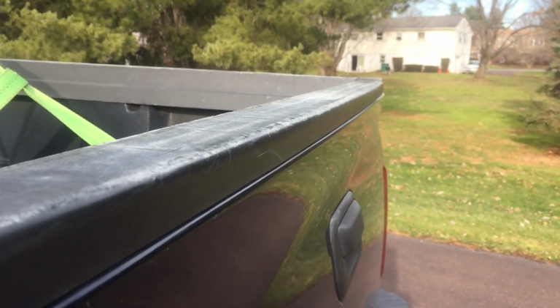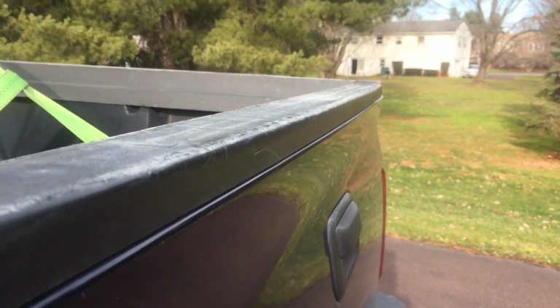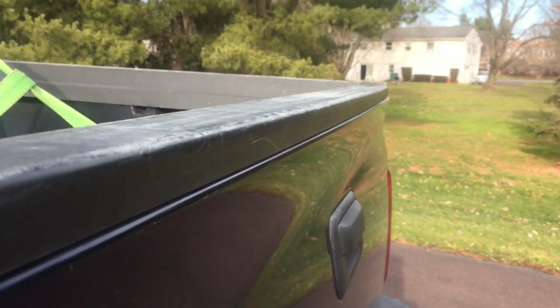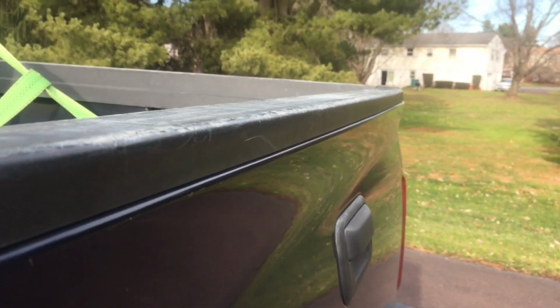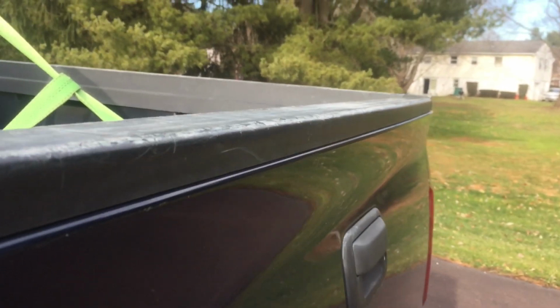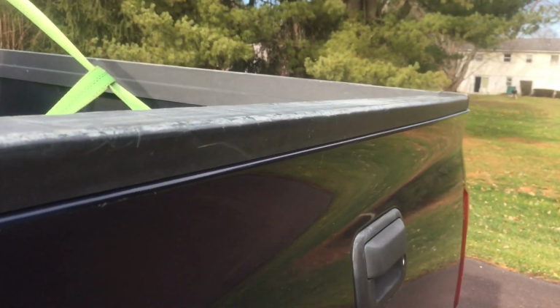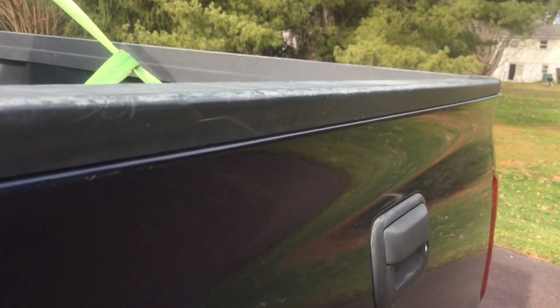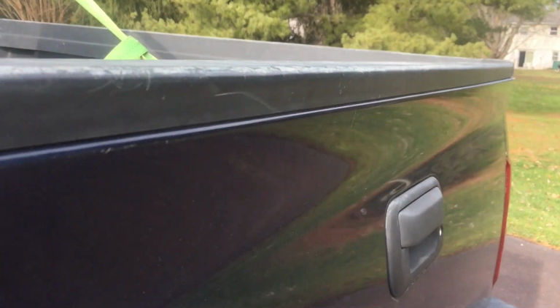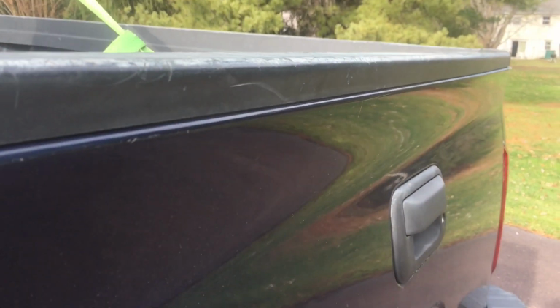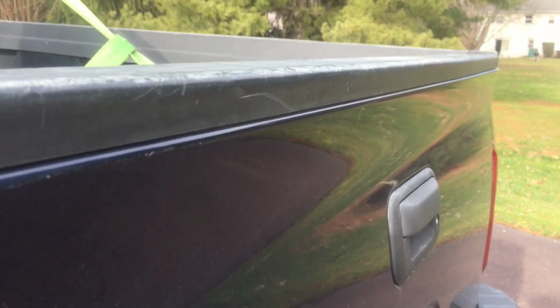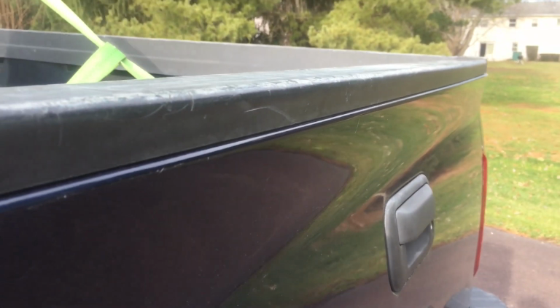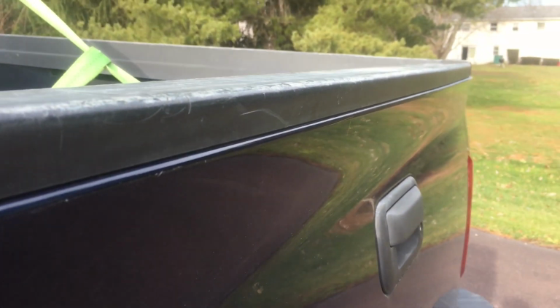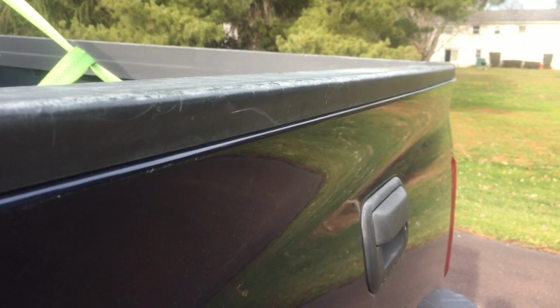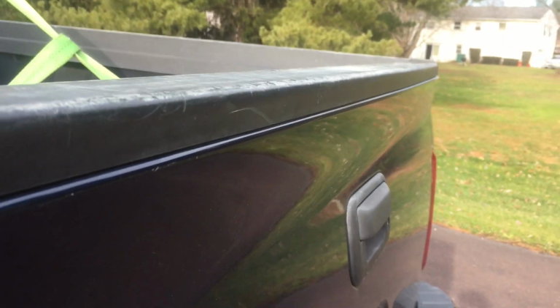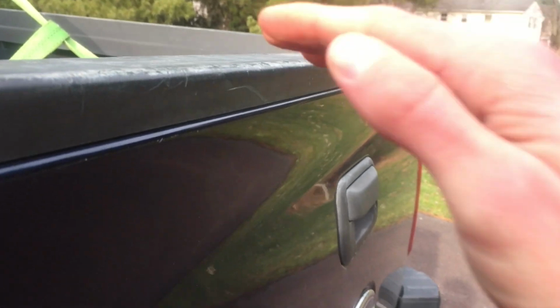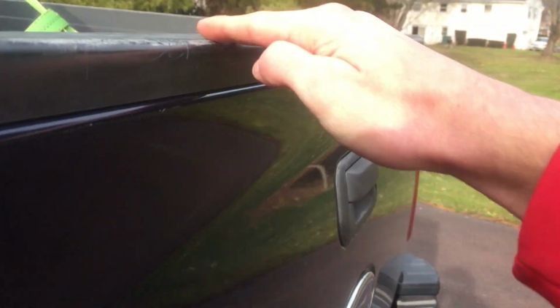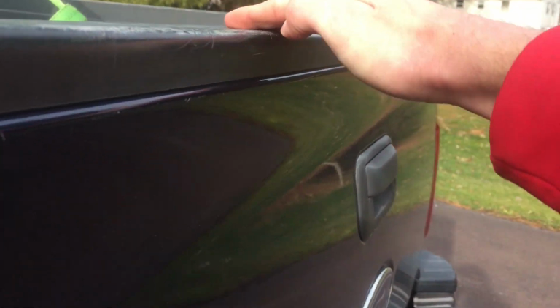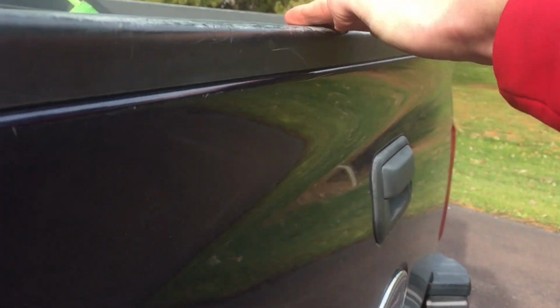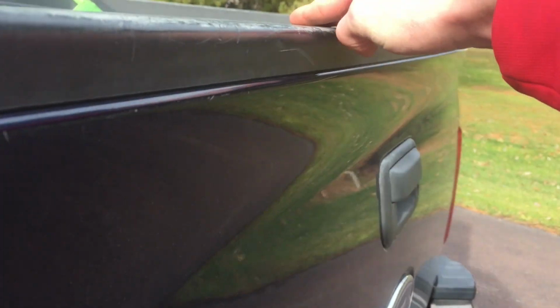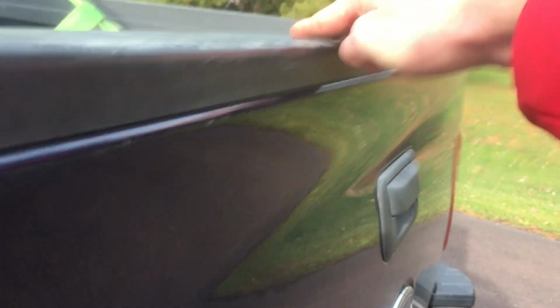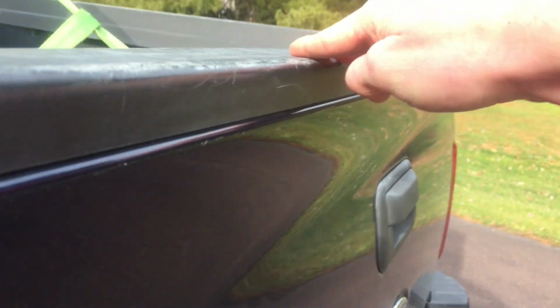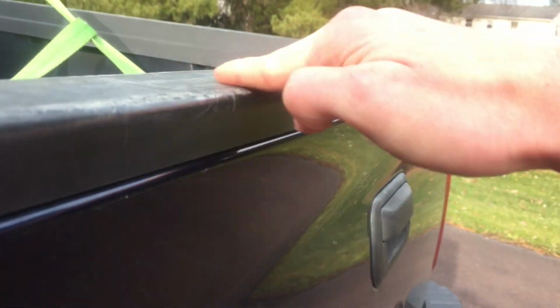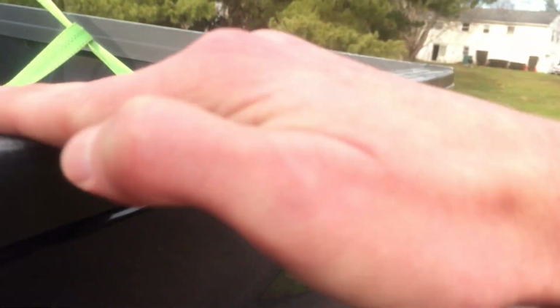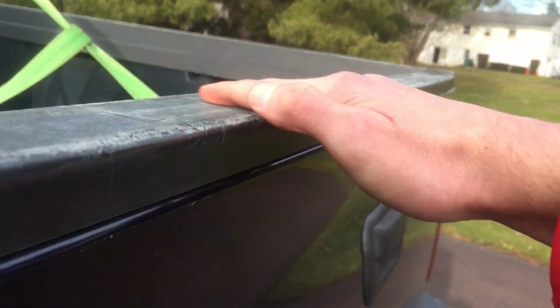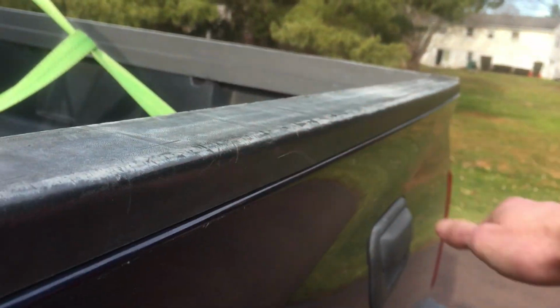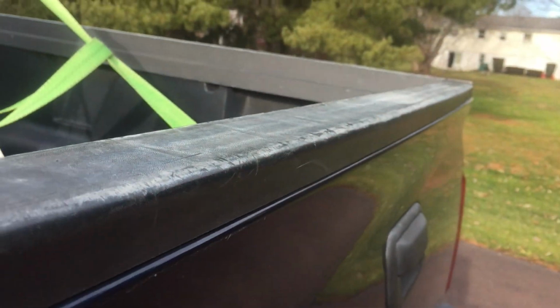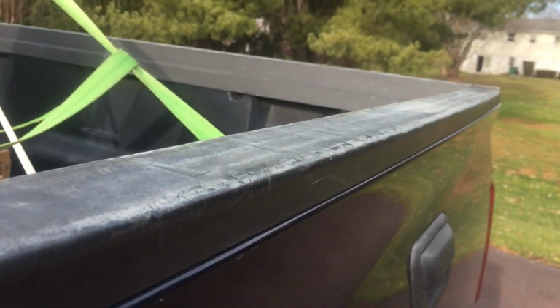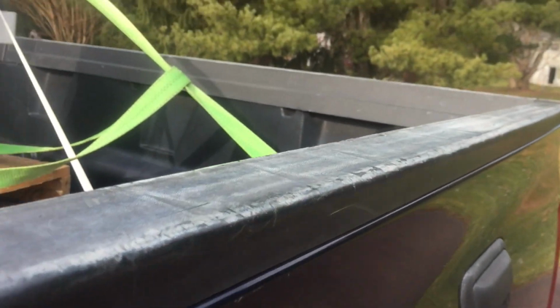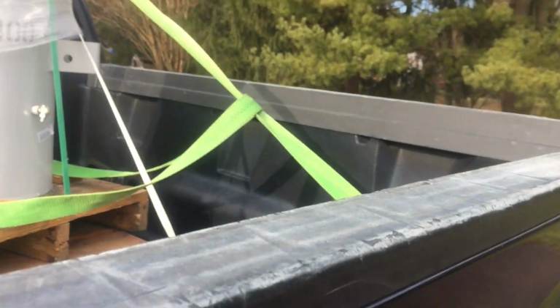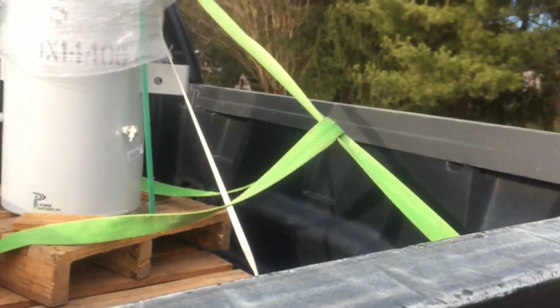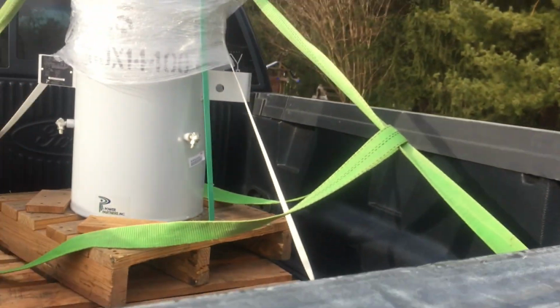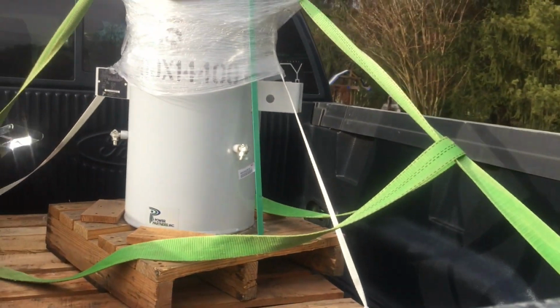Too bad the FedEx guy ran the forklift into the back of my truck and it's a little dented in. I don't know if you're going to be able to see it, but we don't care about that.